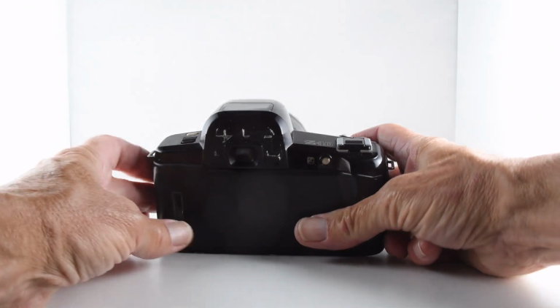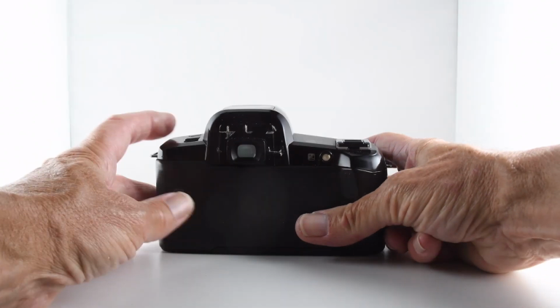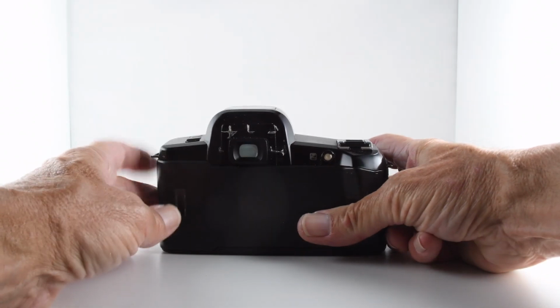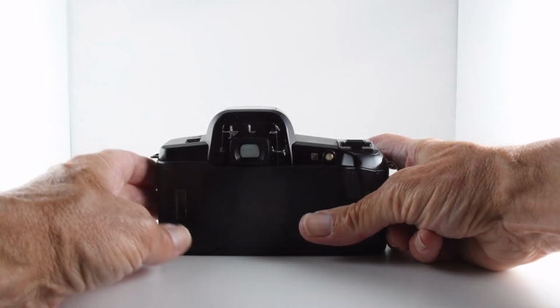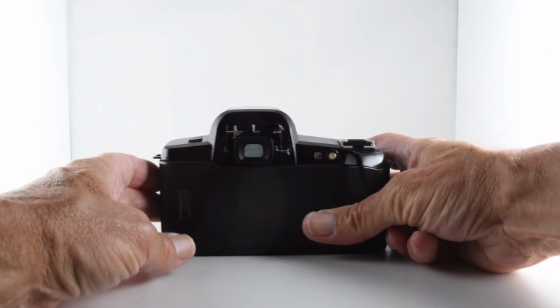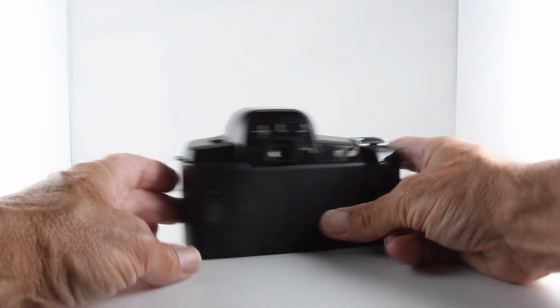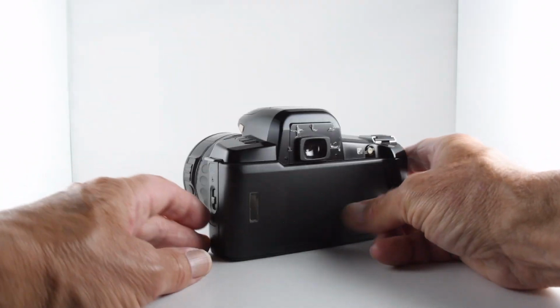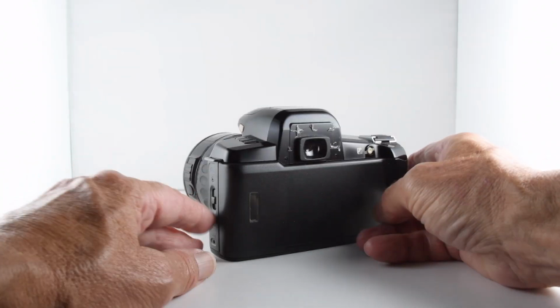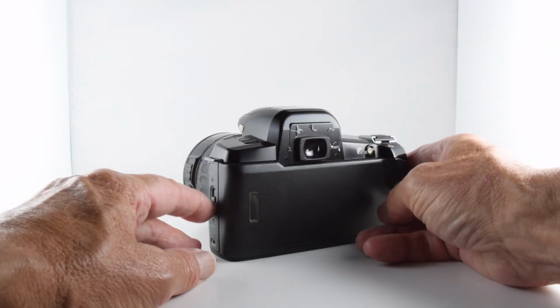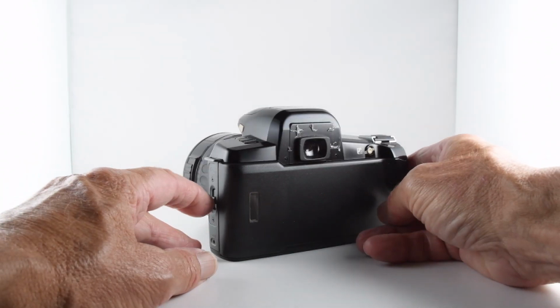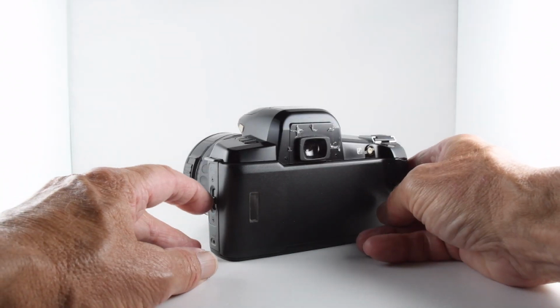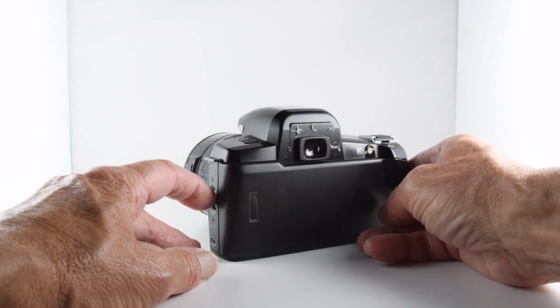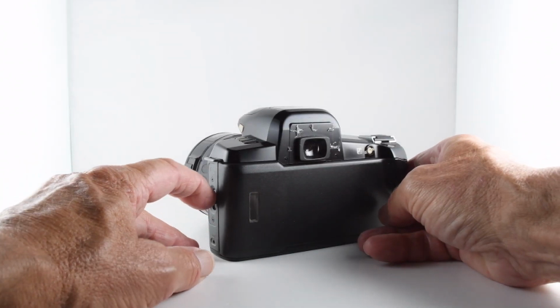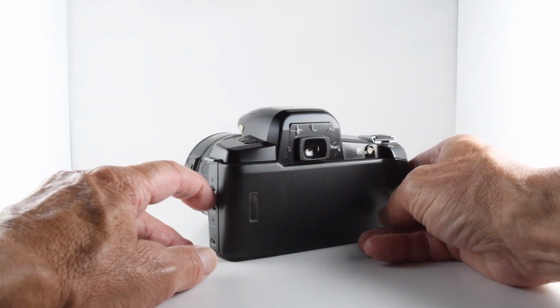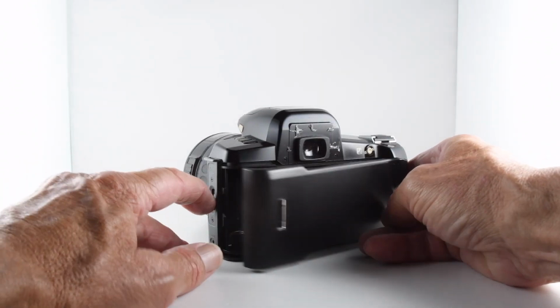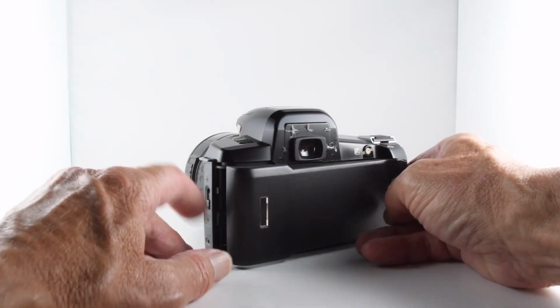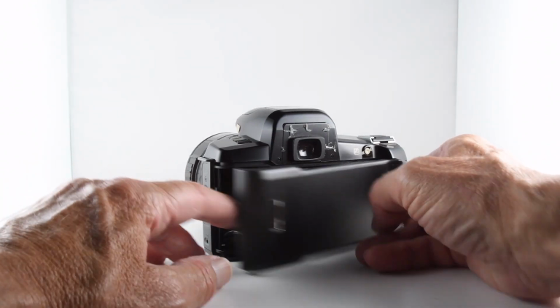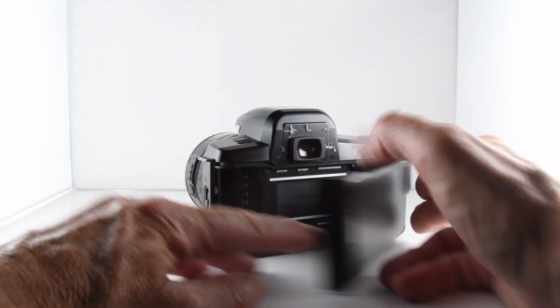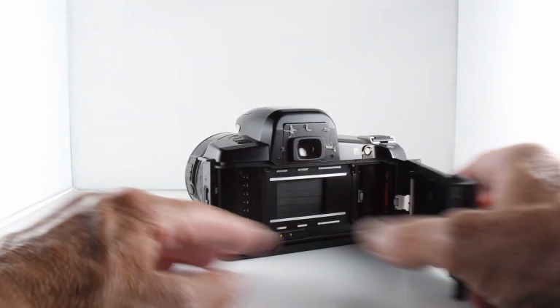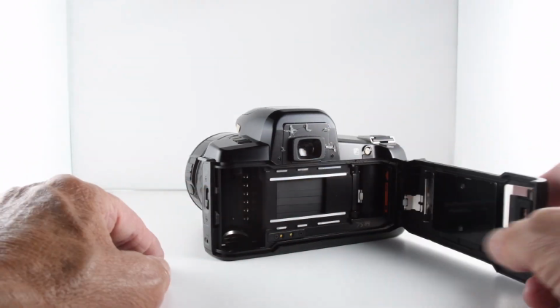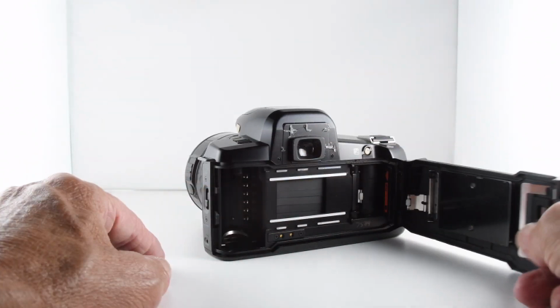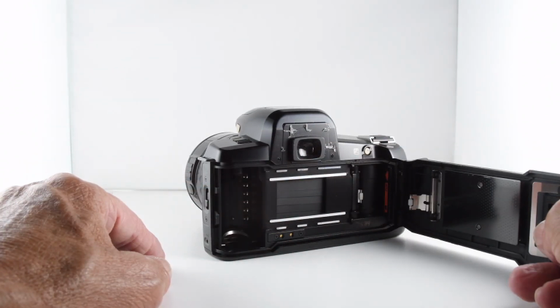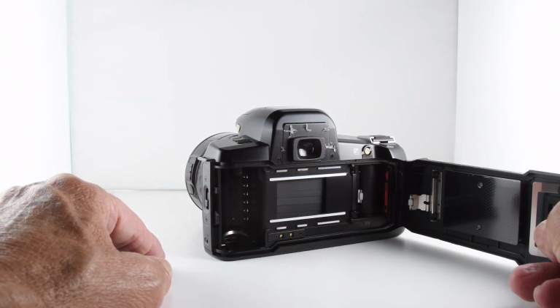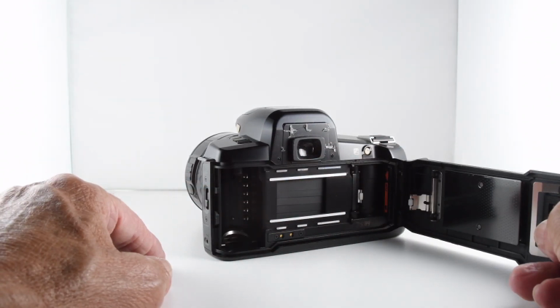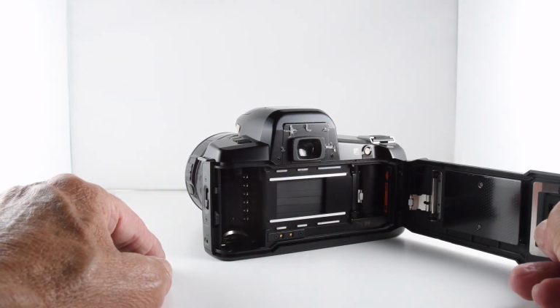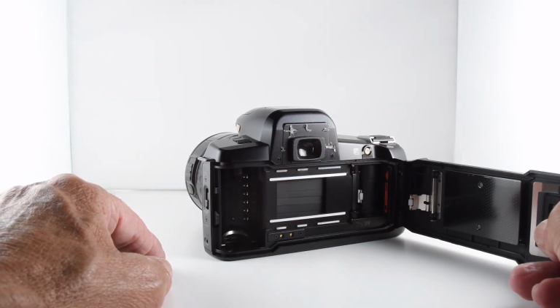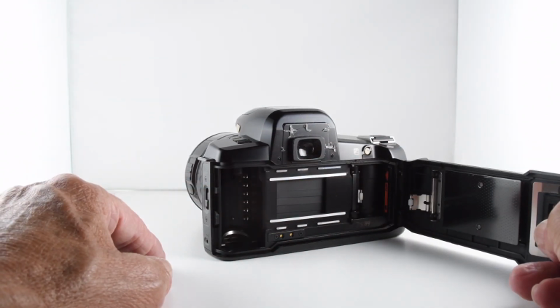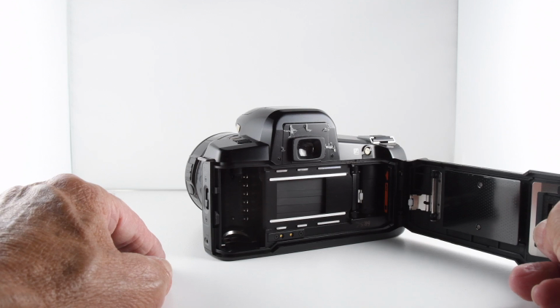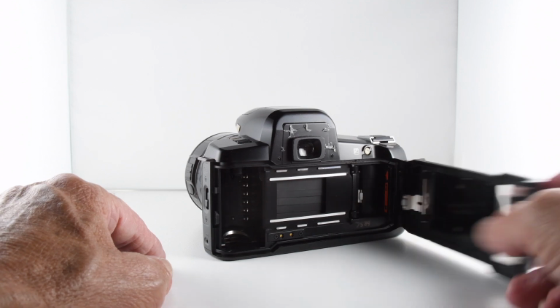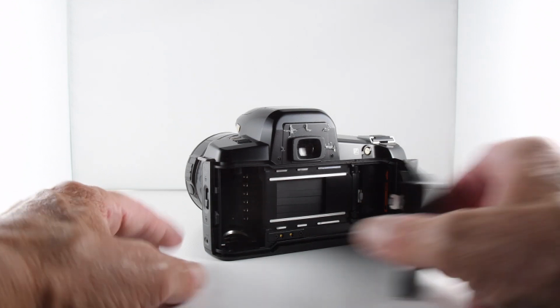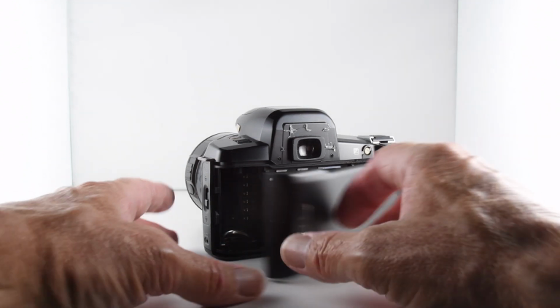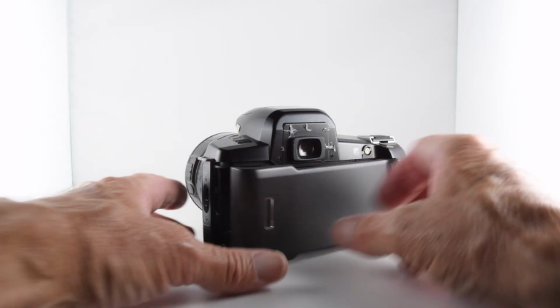It uses DX coding from the film, so there's no provision to manually change the ISO.